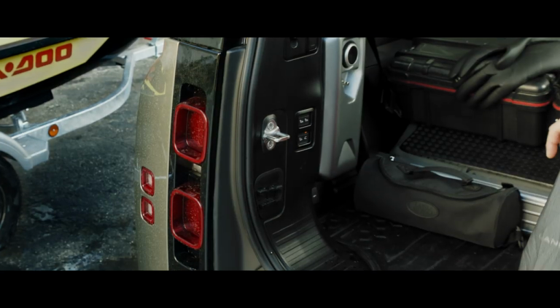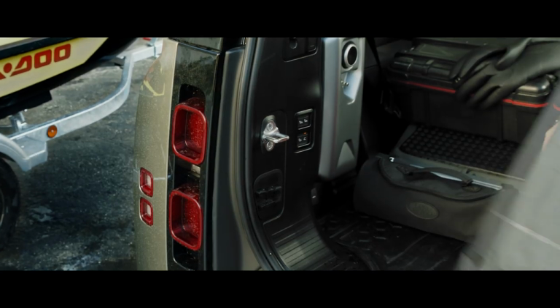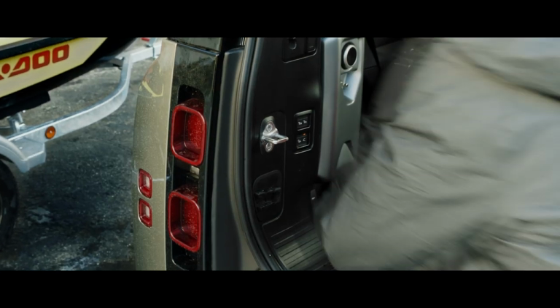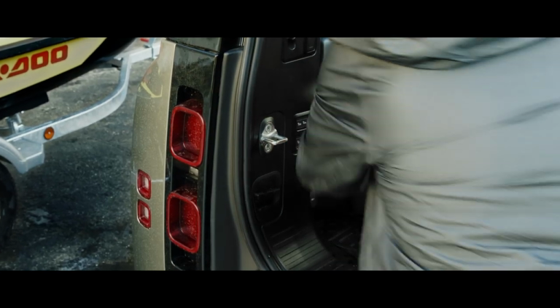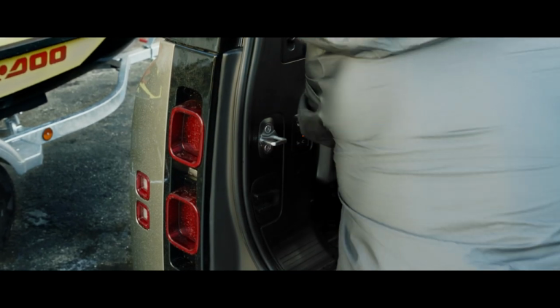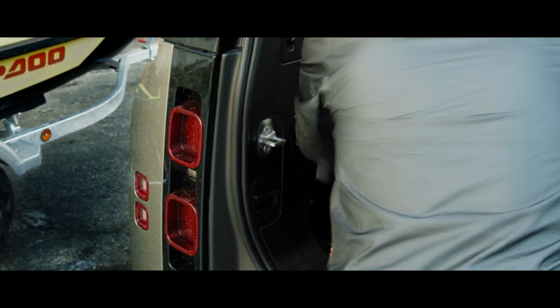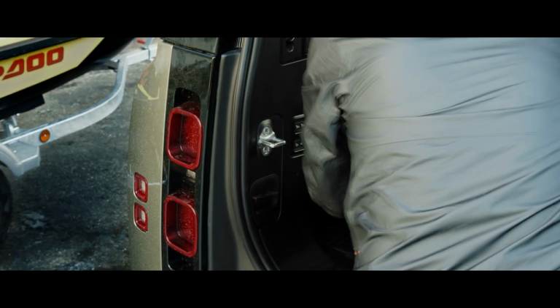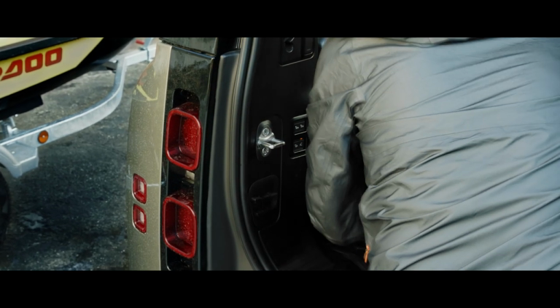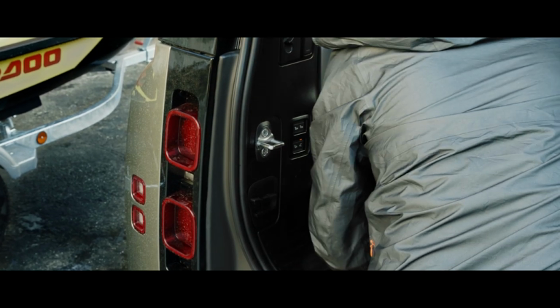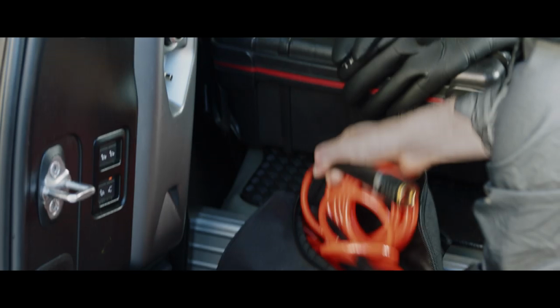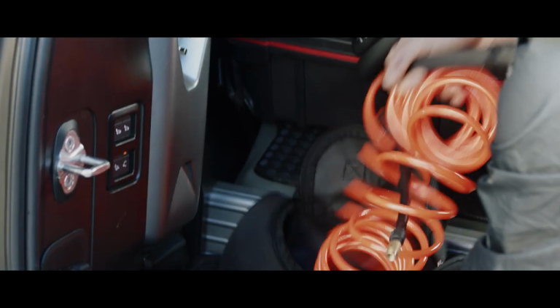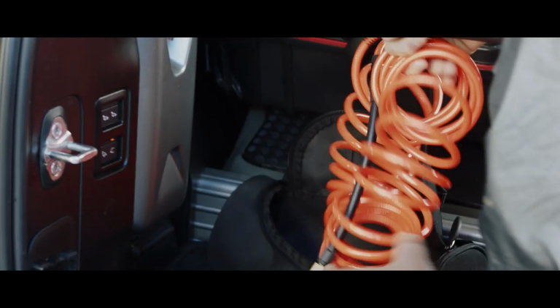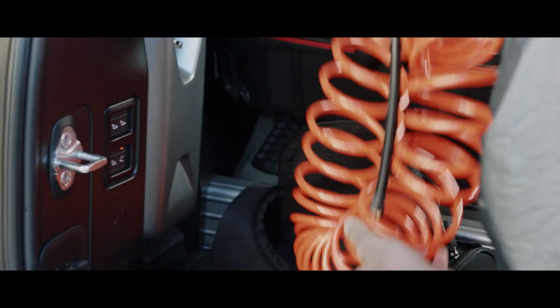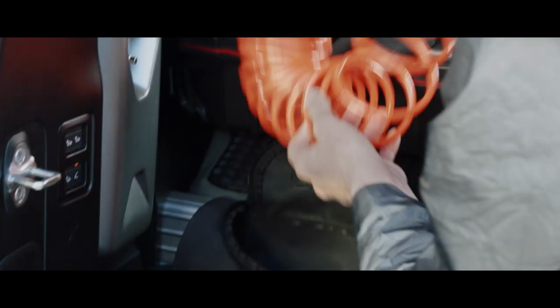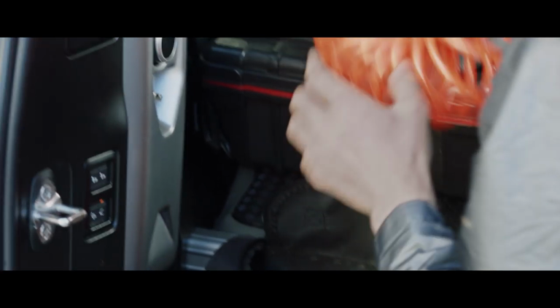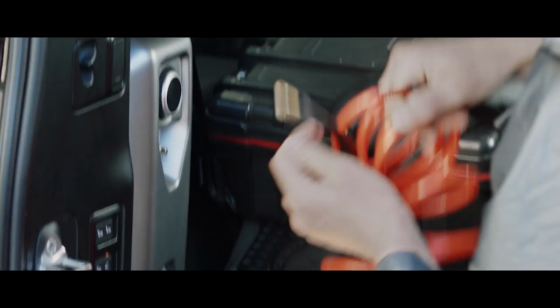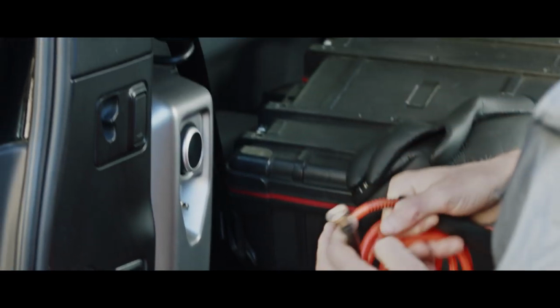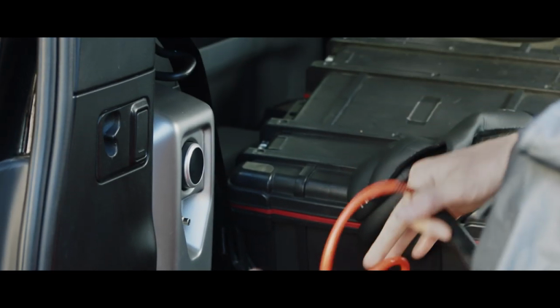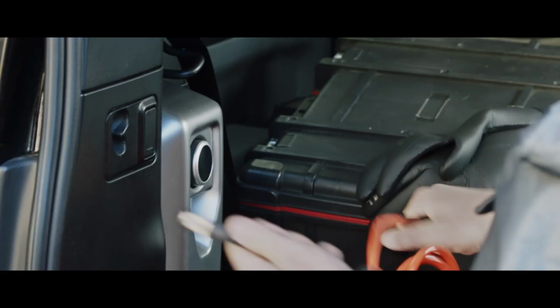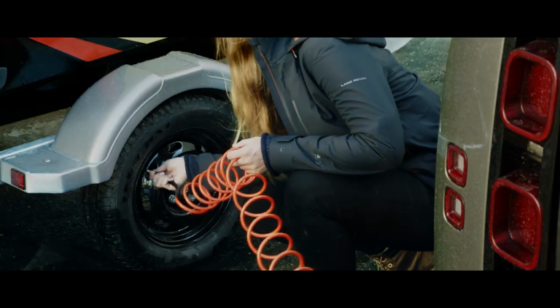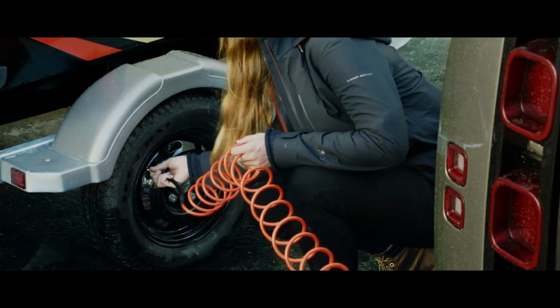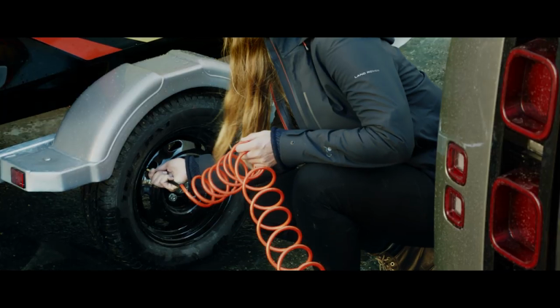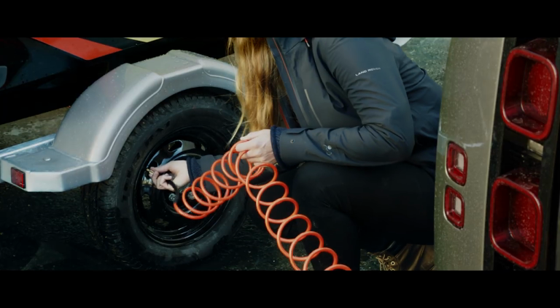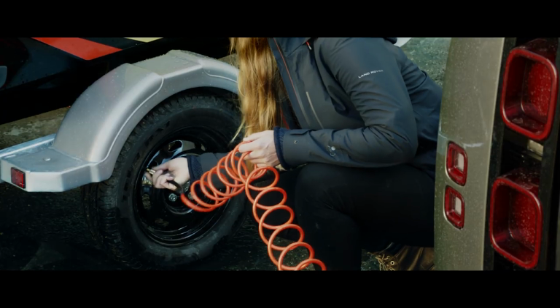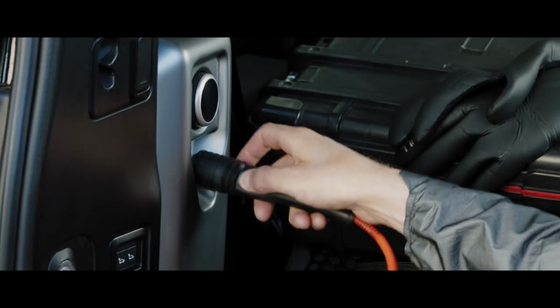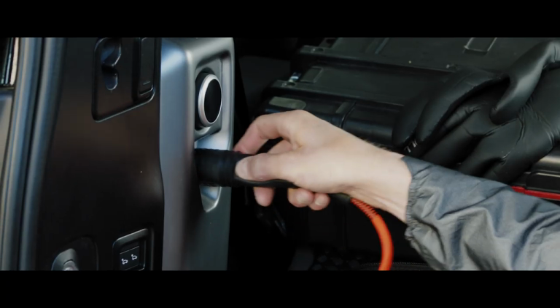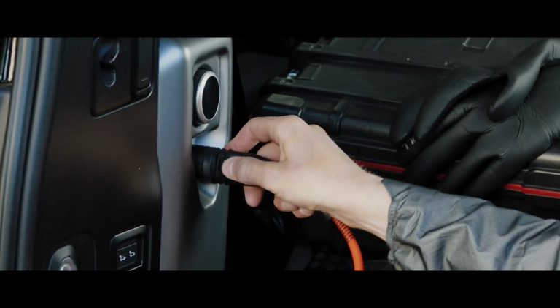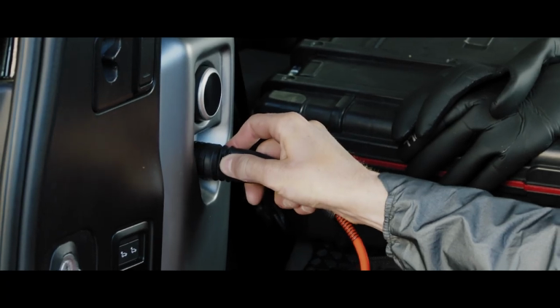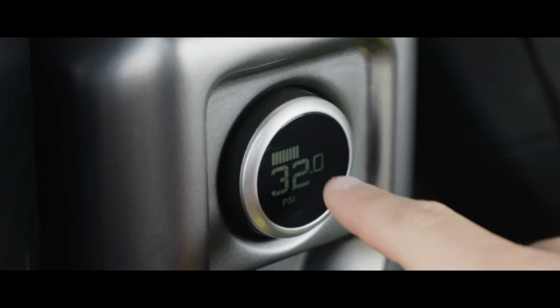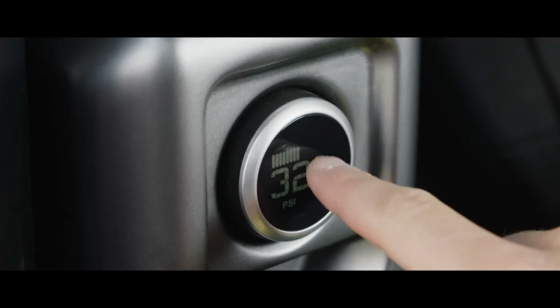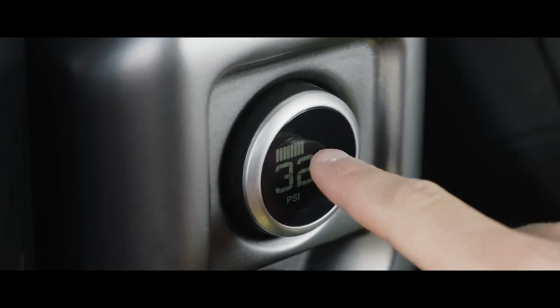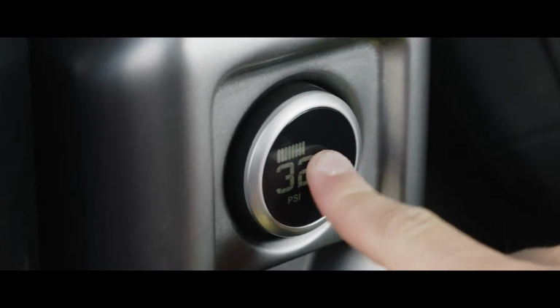The integrated air compressor fits neatly into the load space and can be used to reinflate anything from tyres to, say, an airbed.